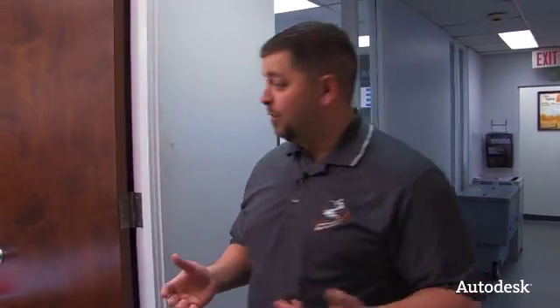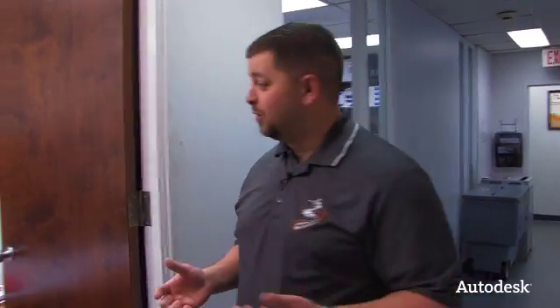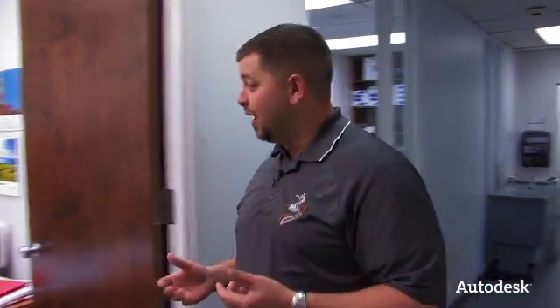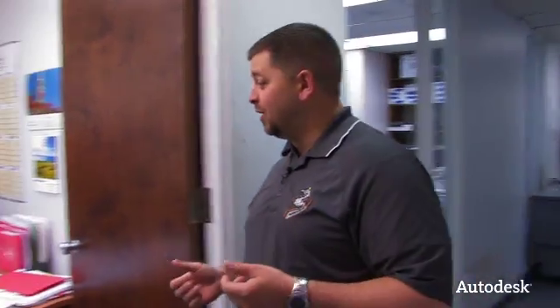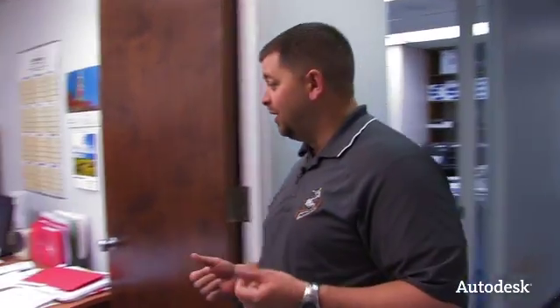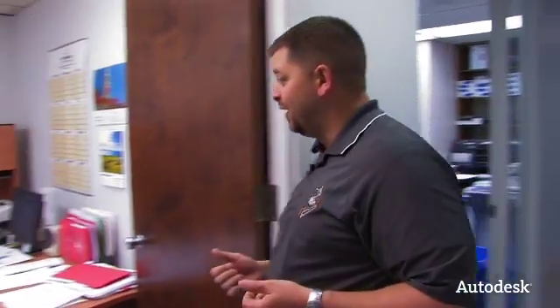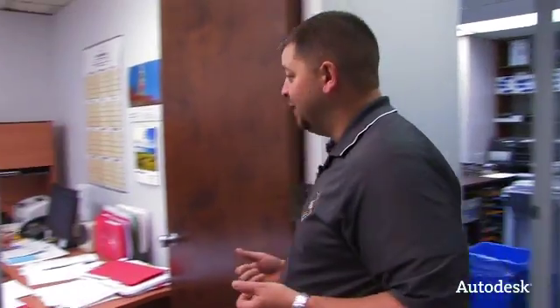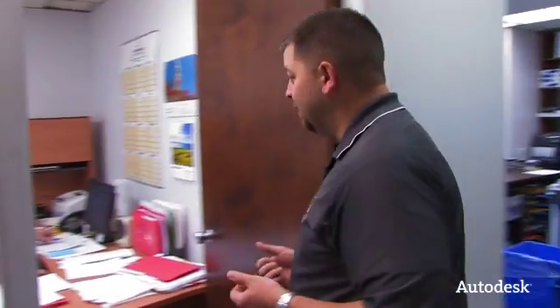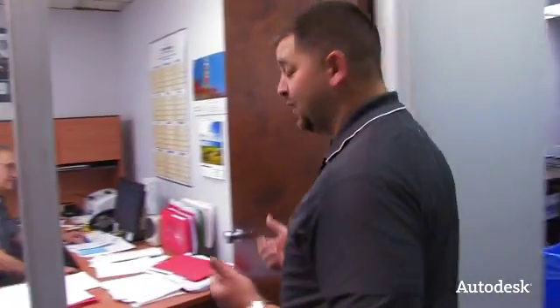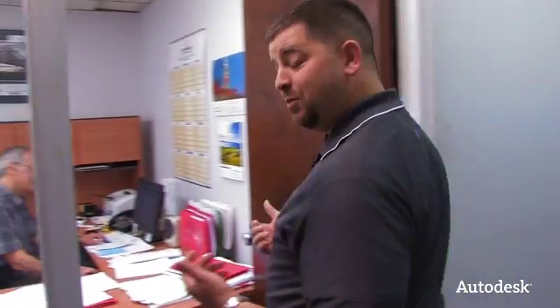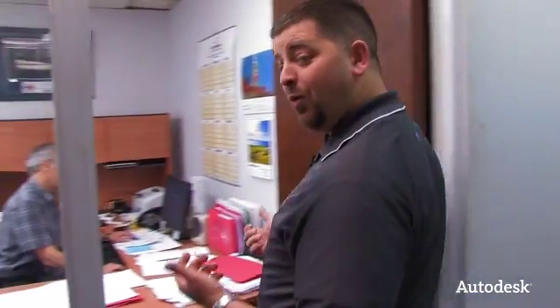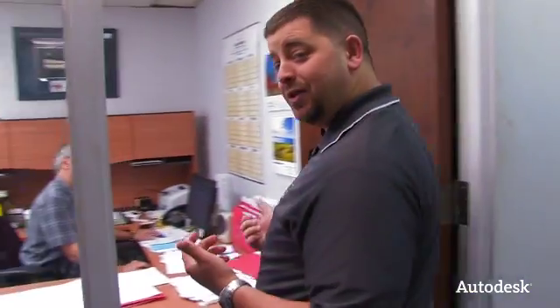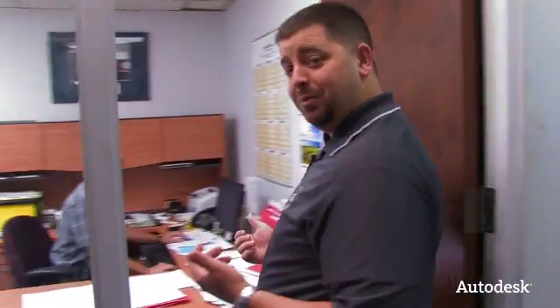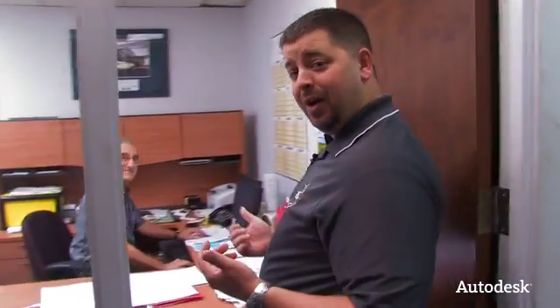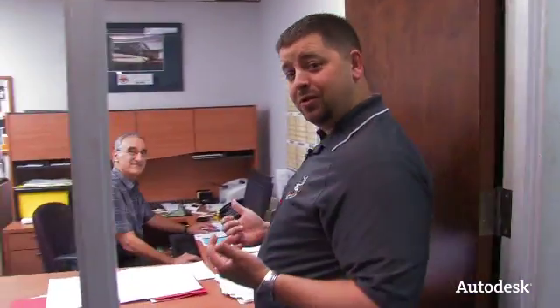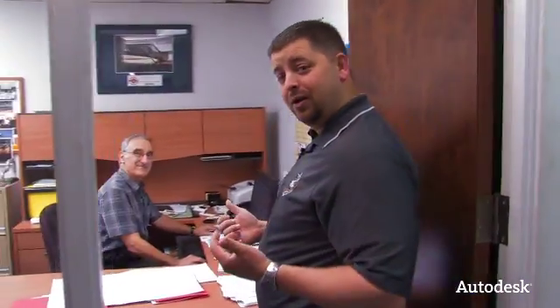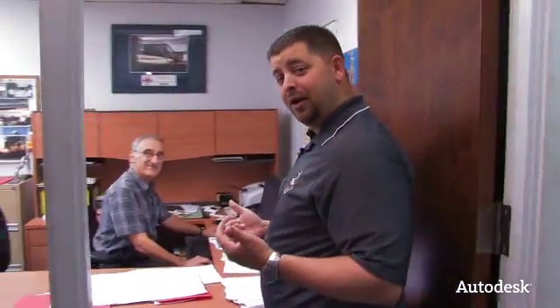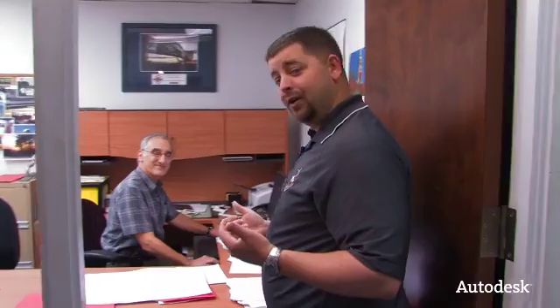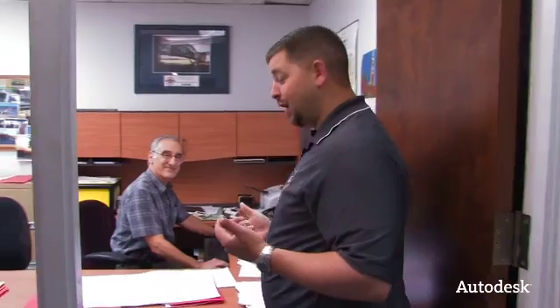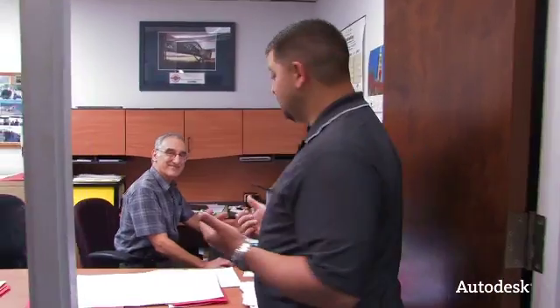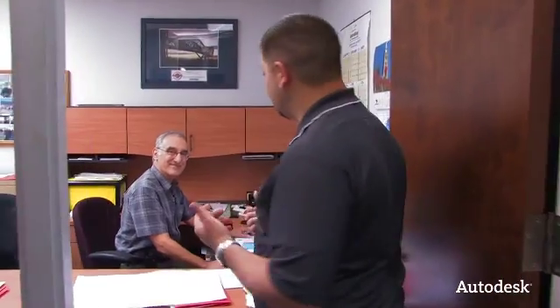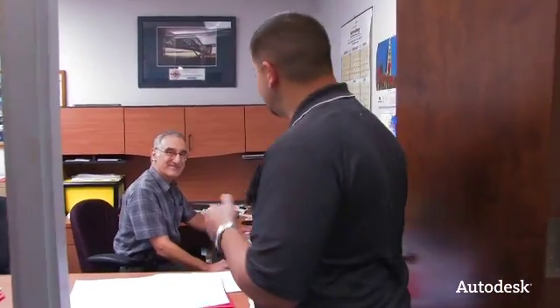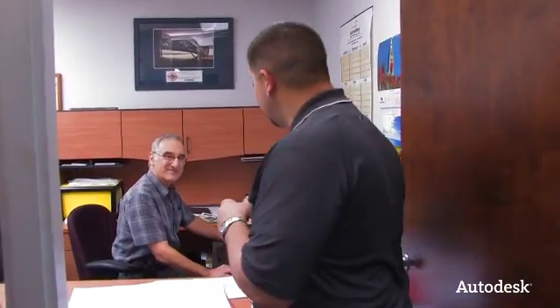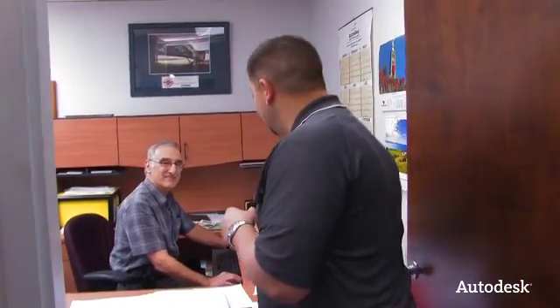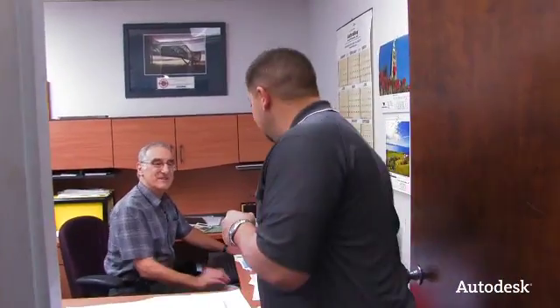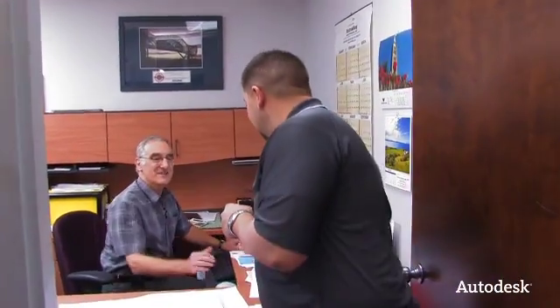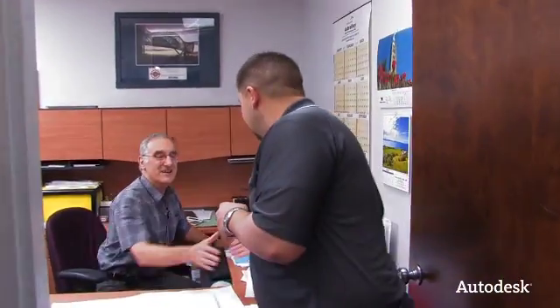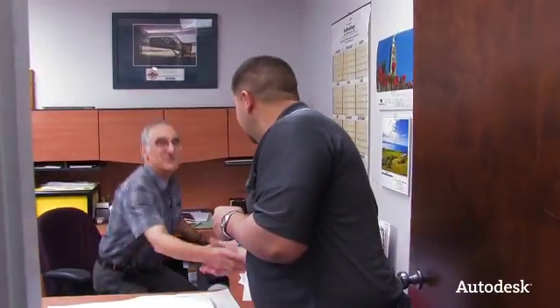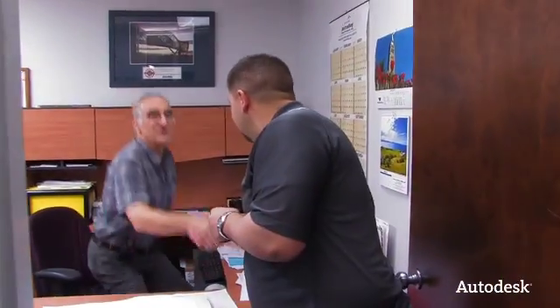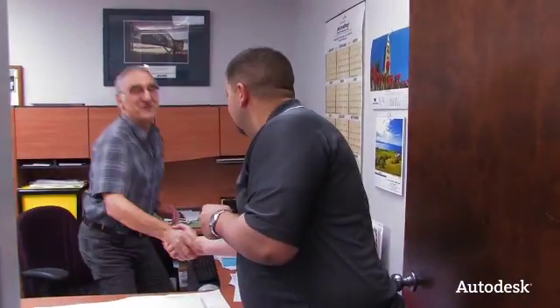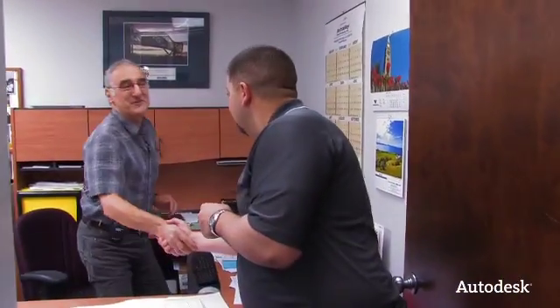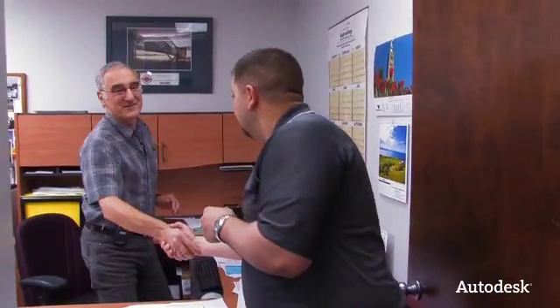I'm here with Tom McLaren. Tom's a project manager here at Dynamic Structures. How are you doing? I'm doing very well.